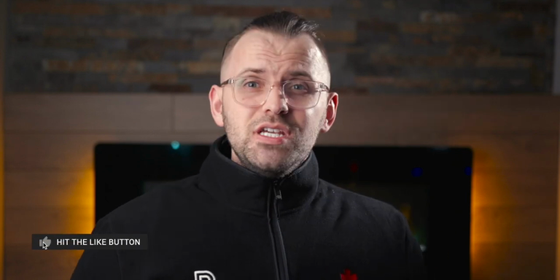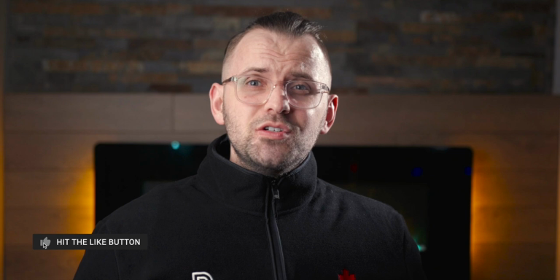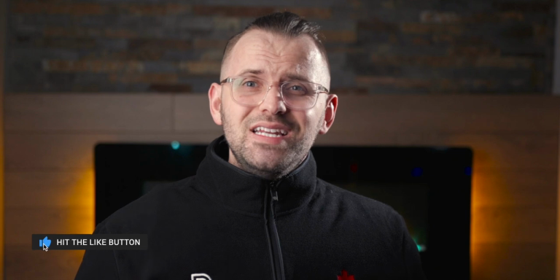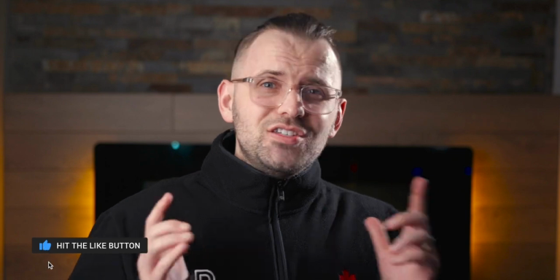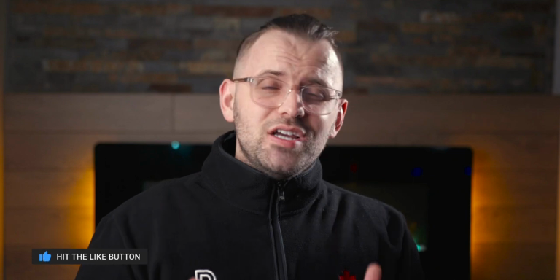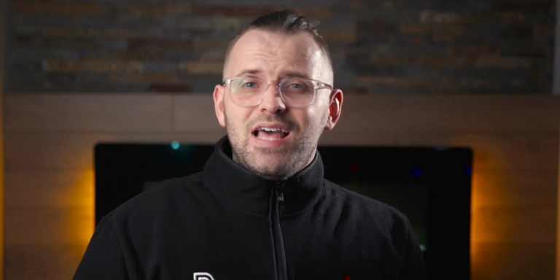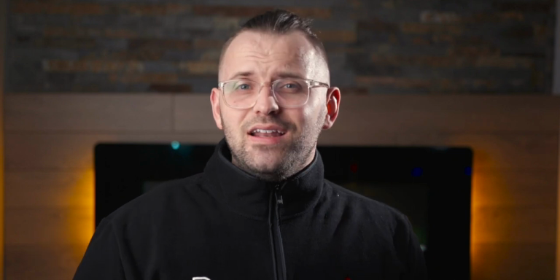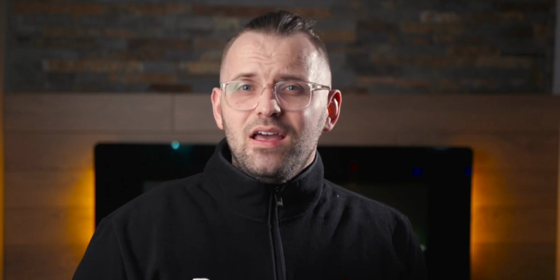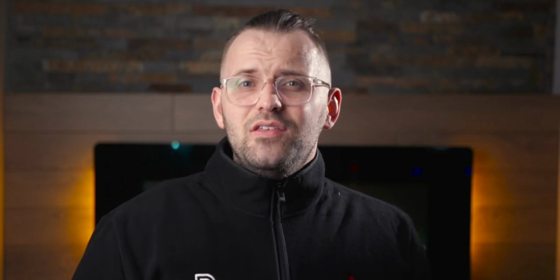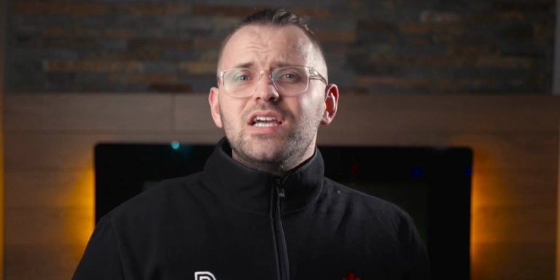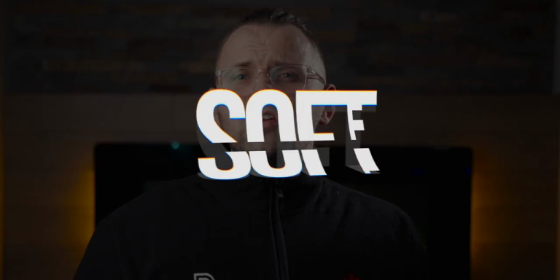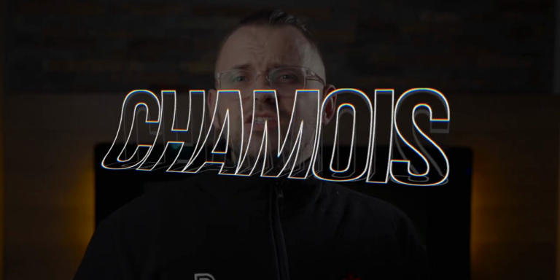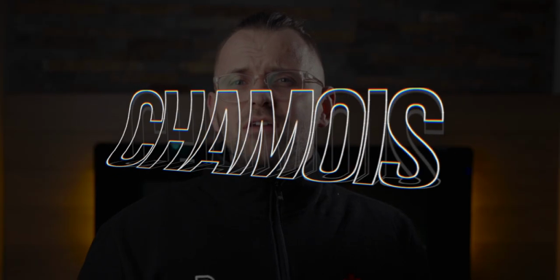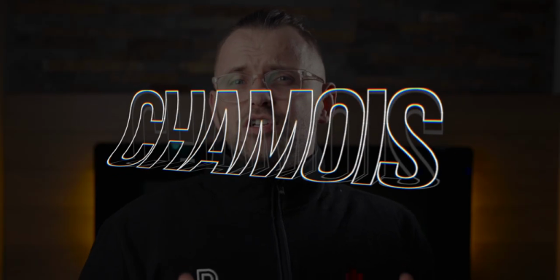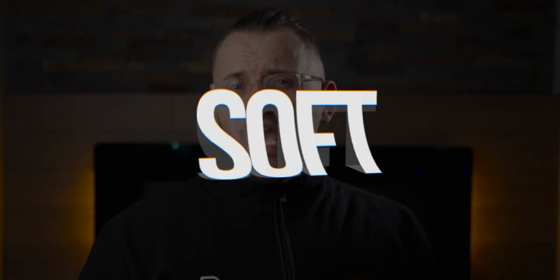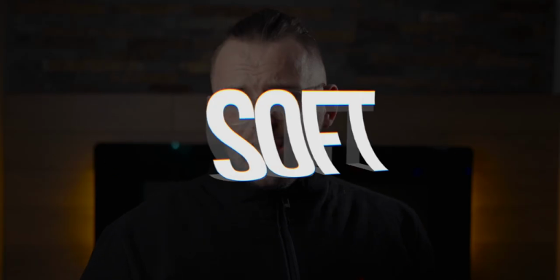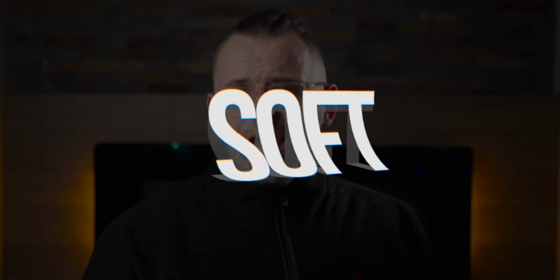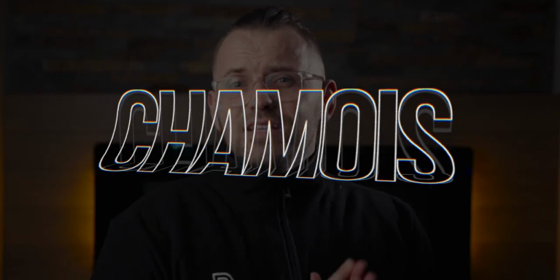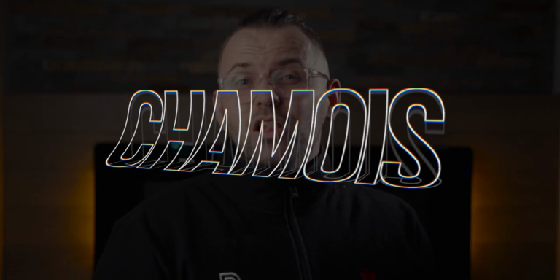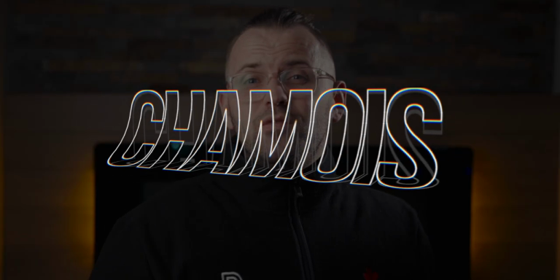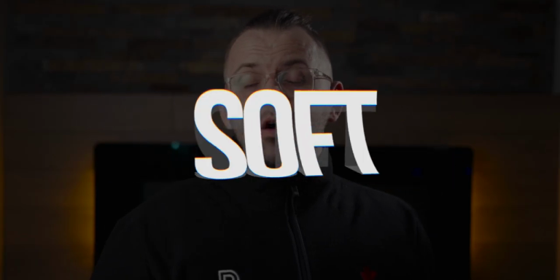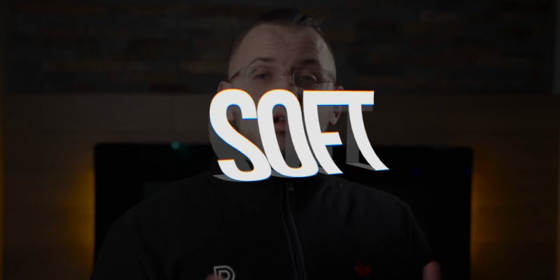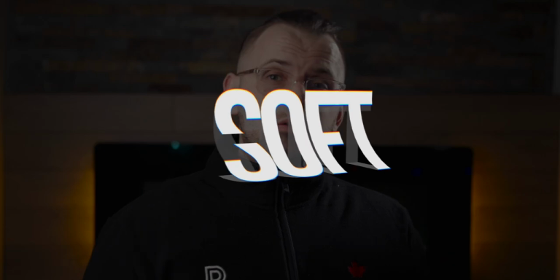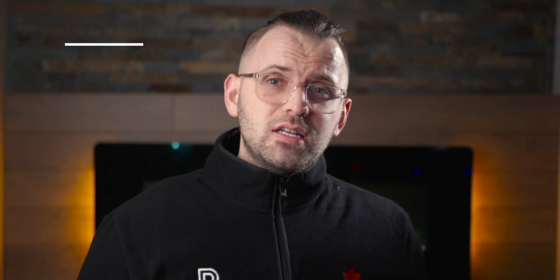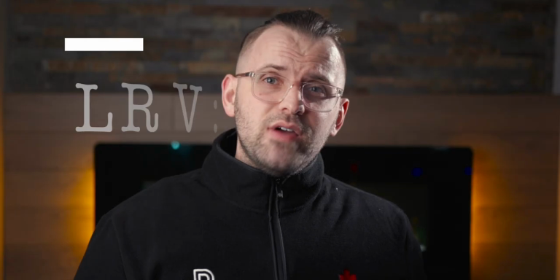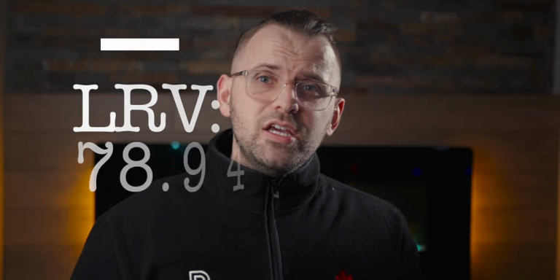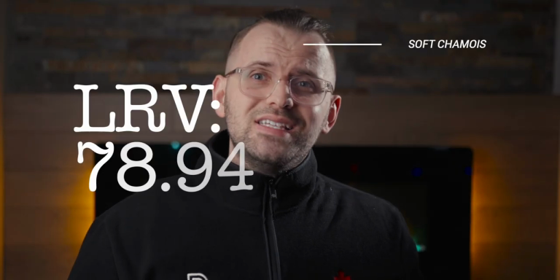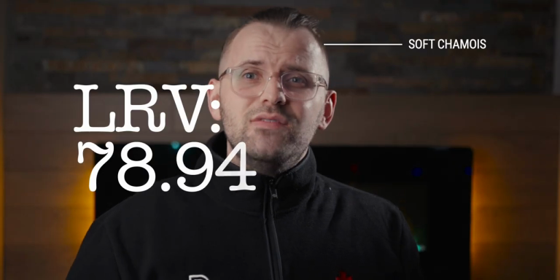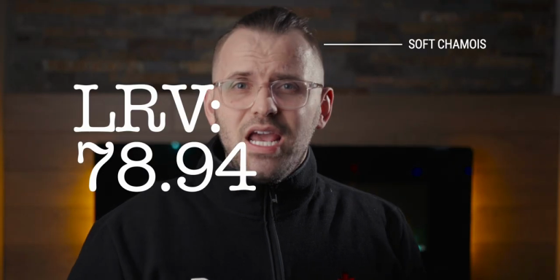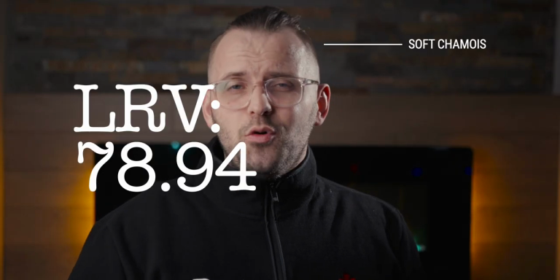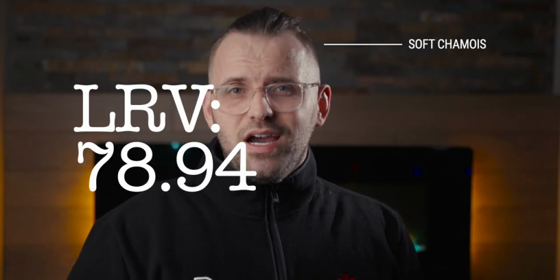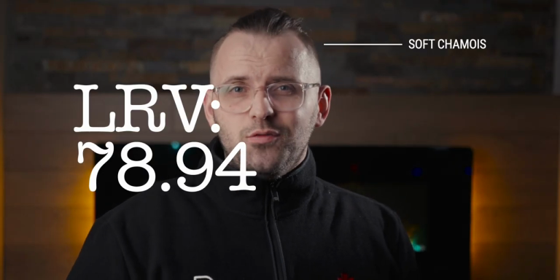OC13 is just that. This color is Soft Chamois, and its LRV, or light reflectance value, is 78.94.